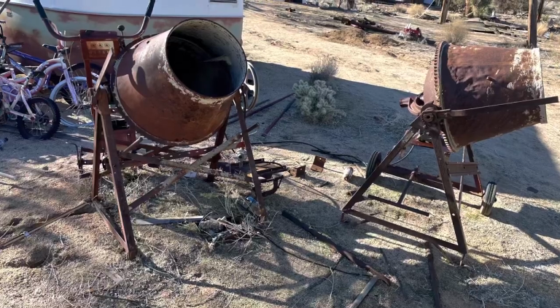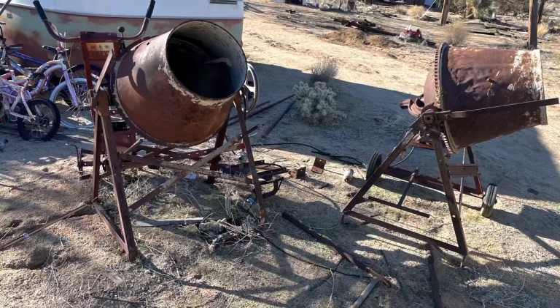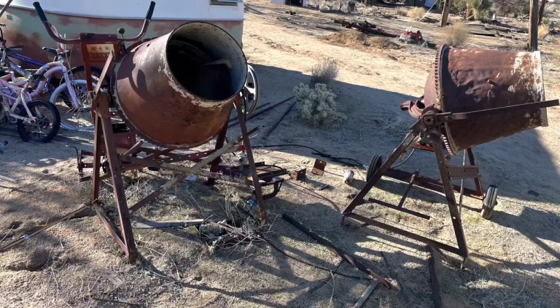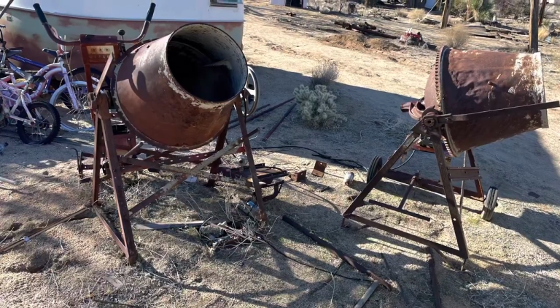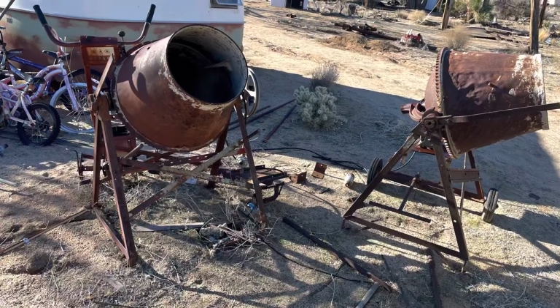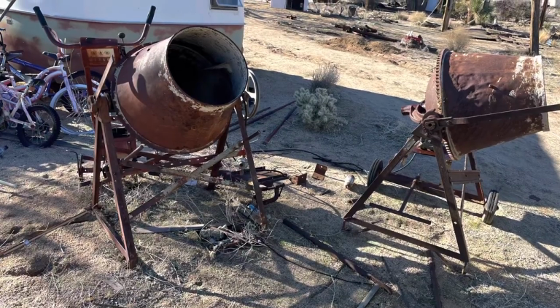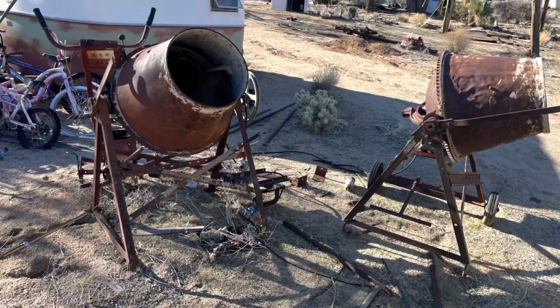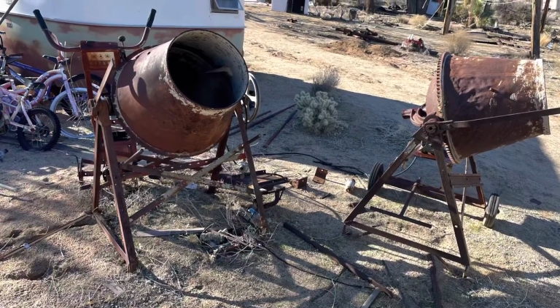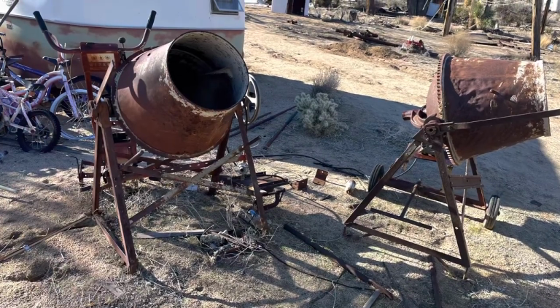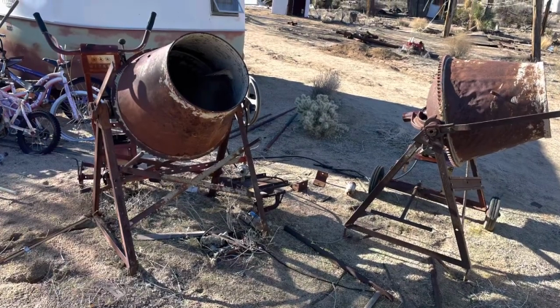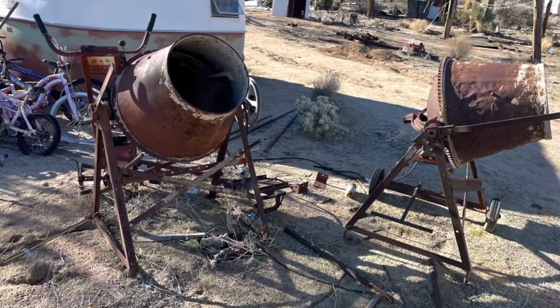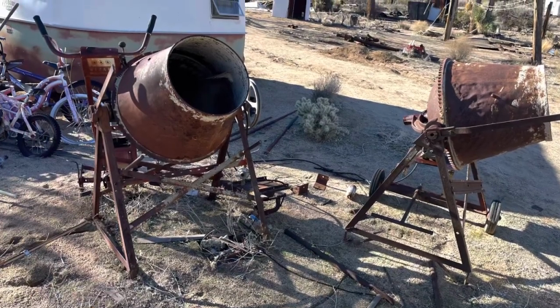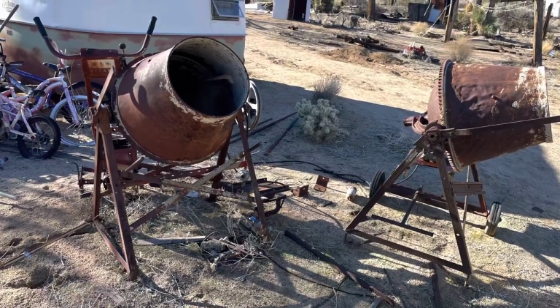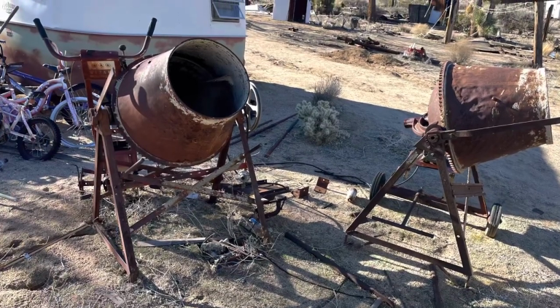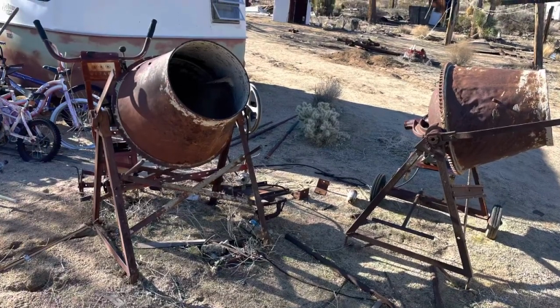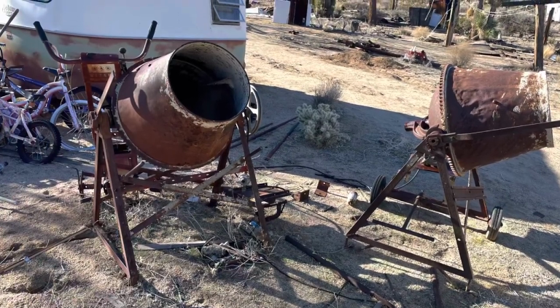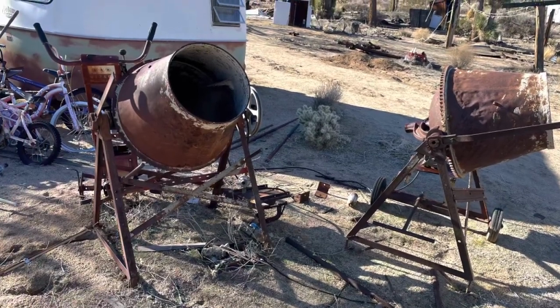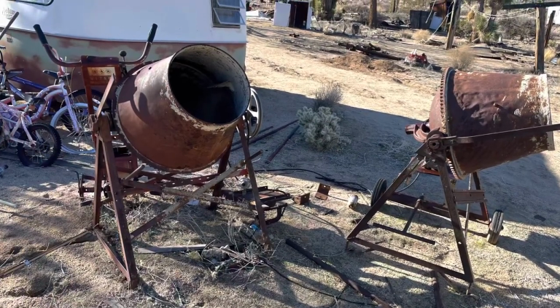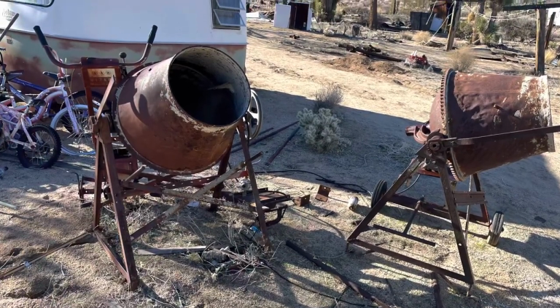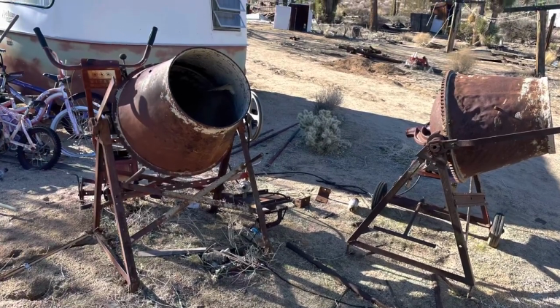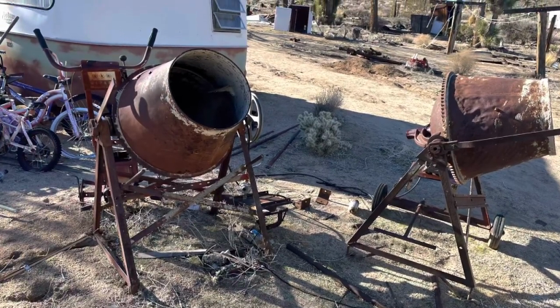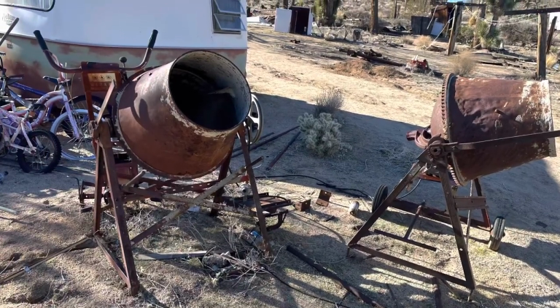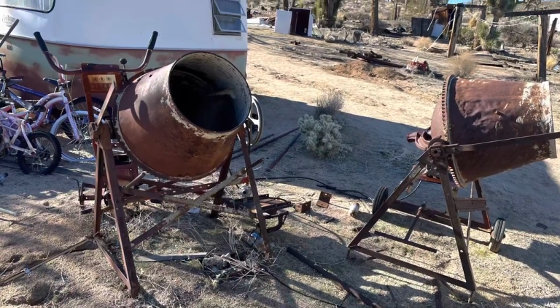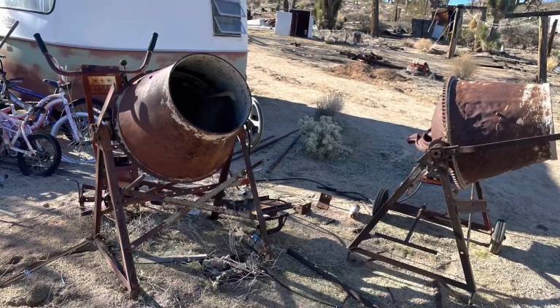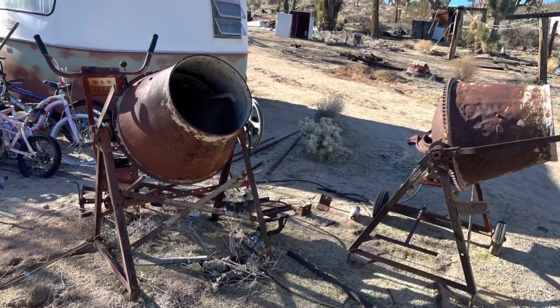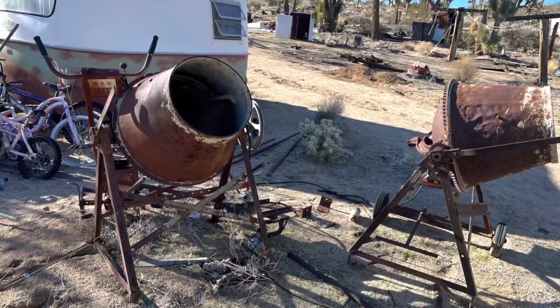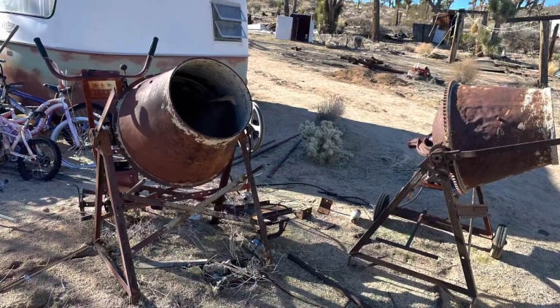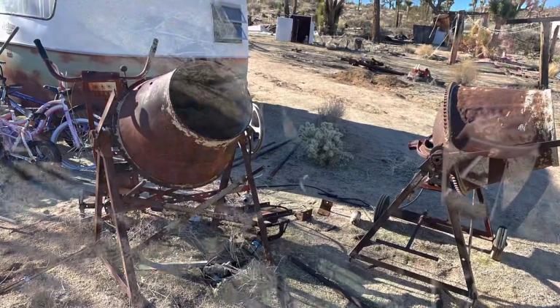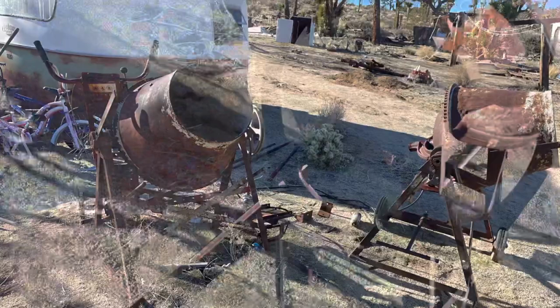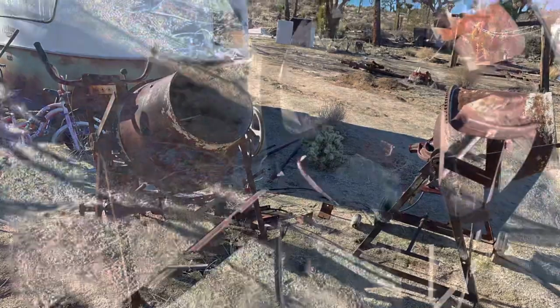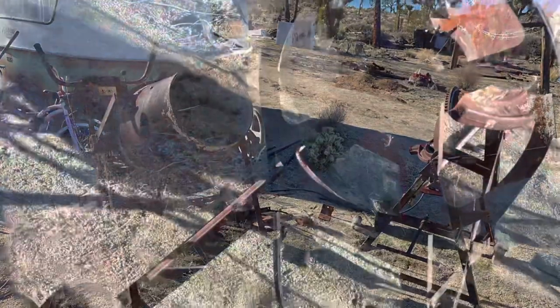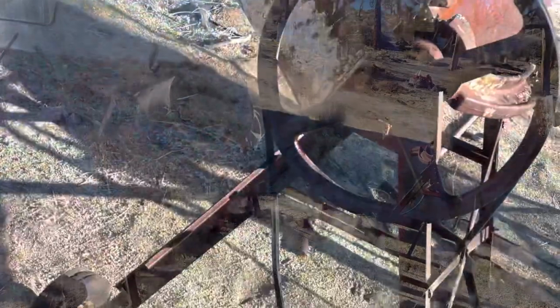Welcome everyone to my channel. I found these two cement mixers and I'm going to make them into one.